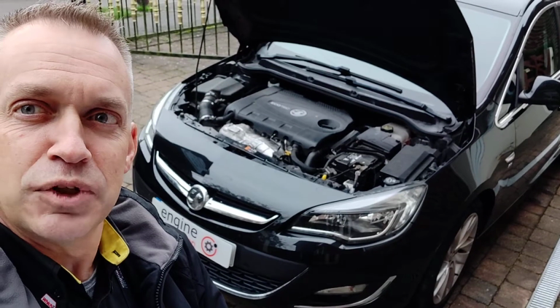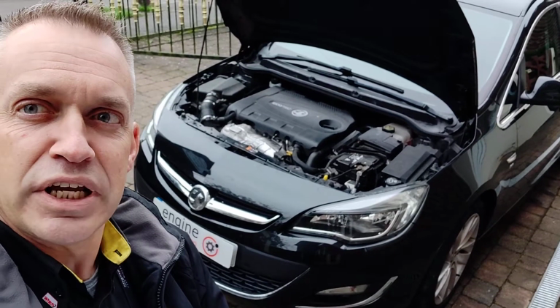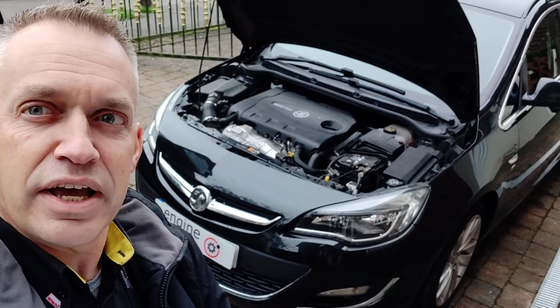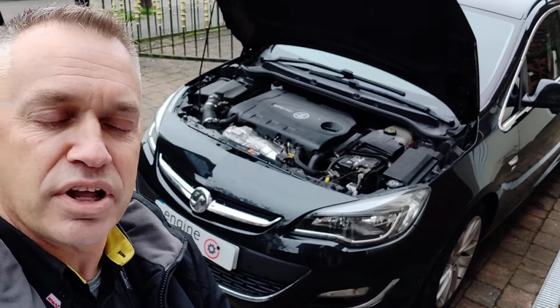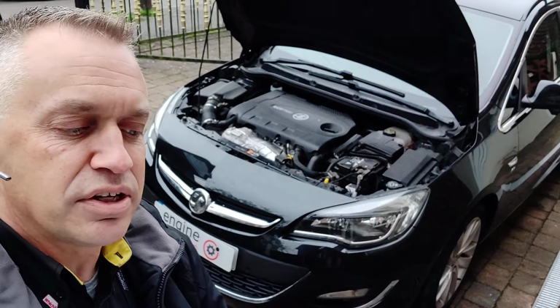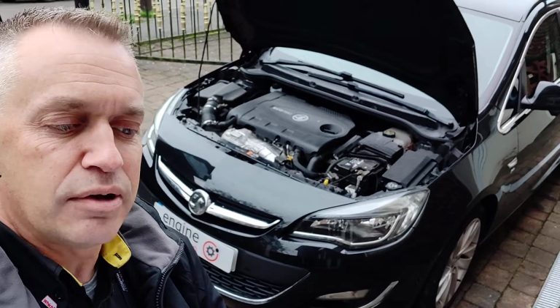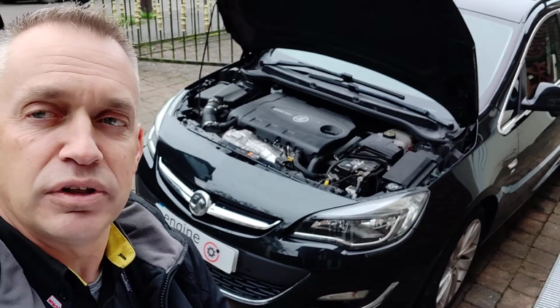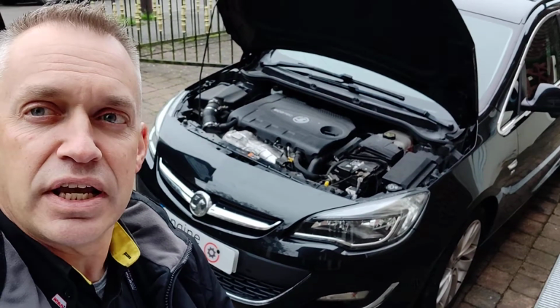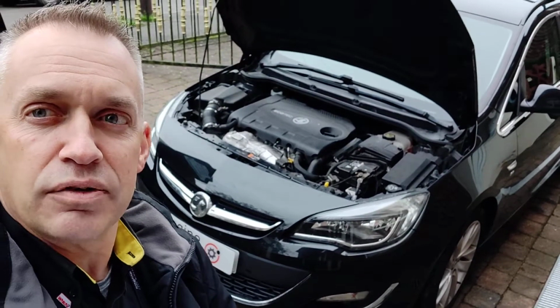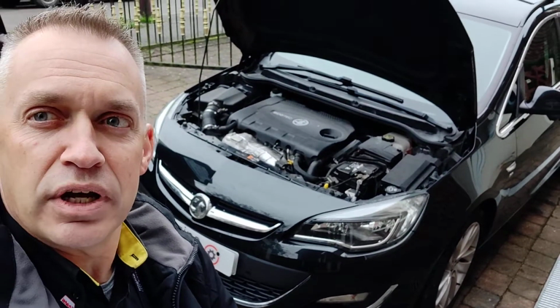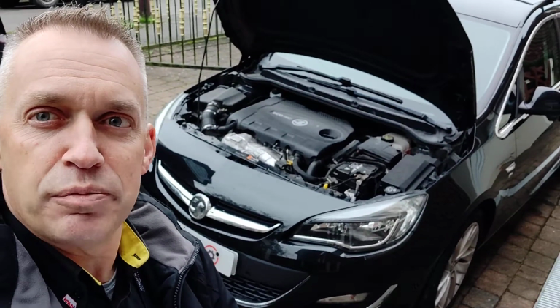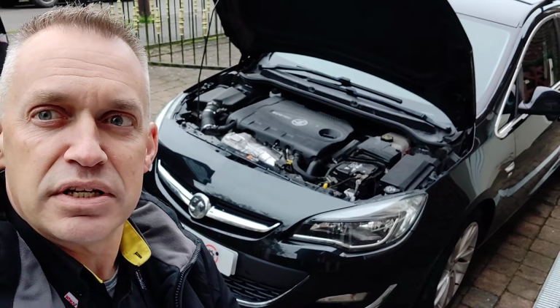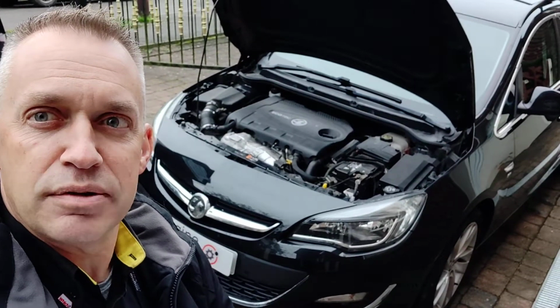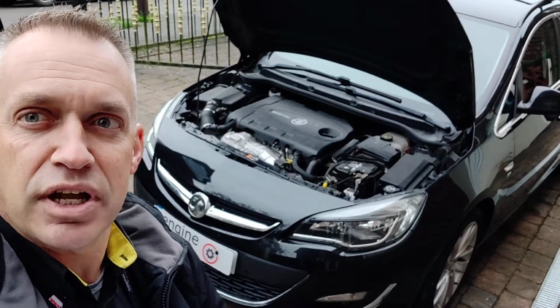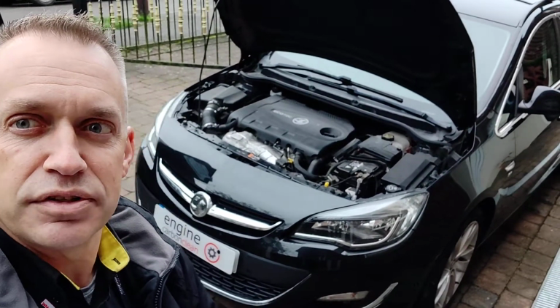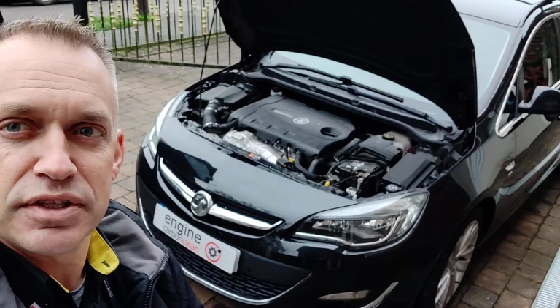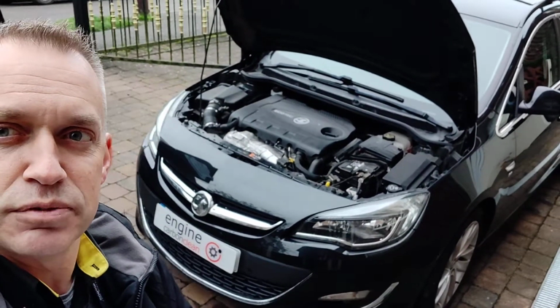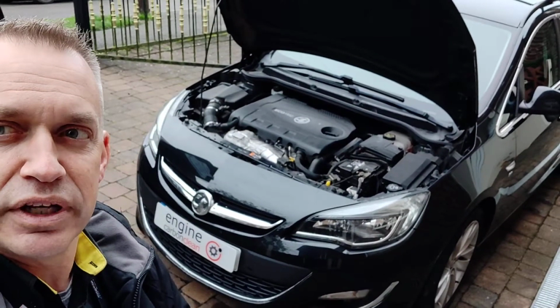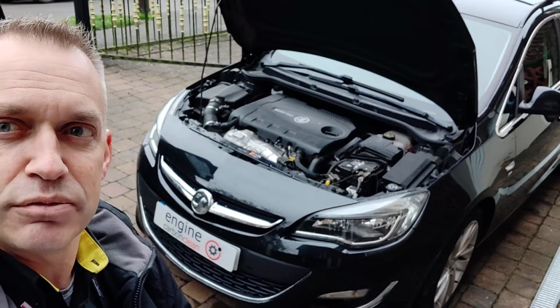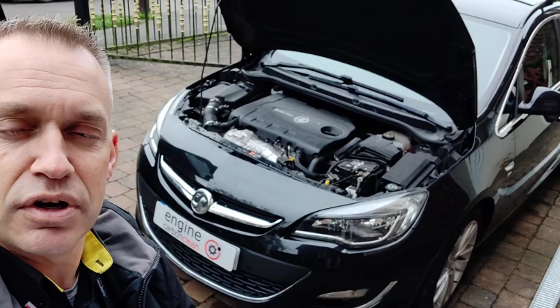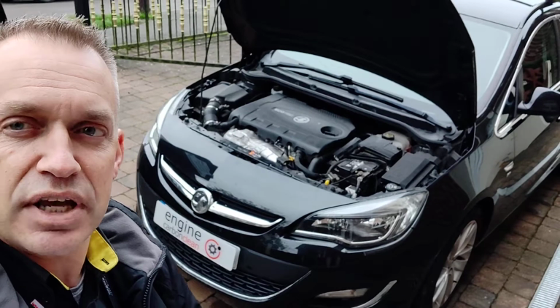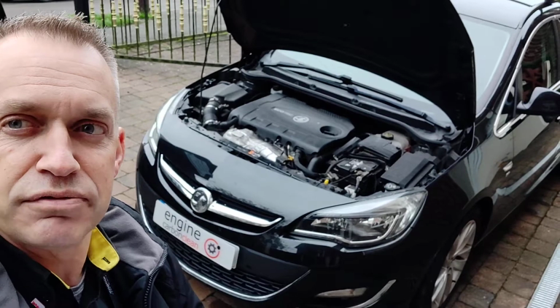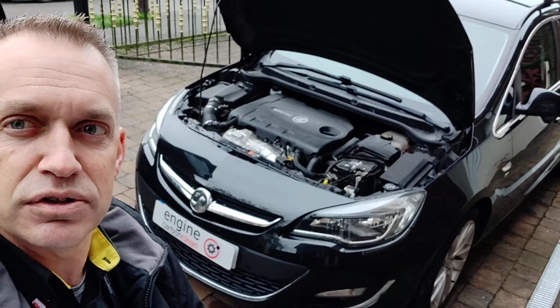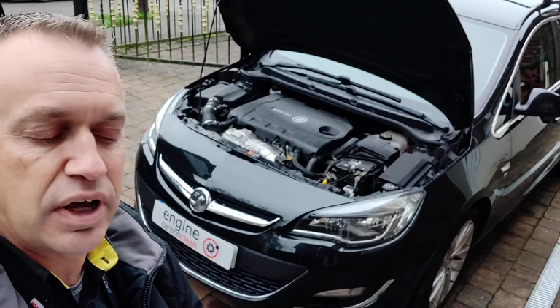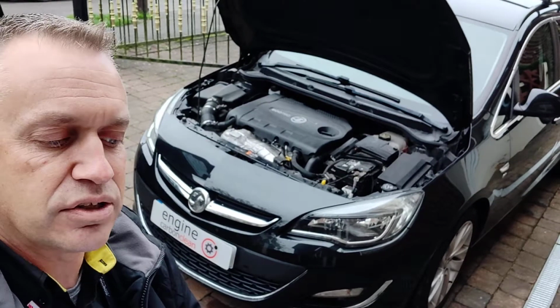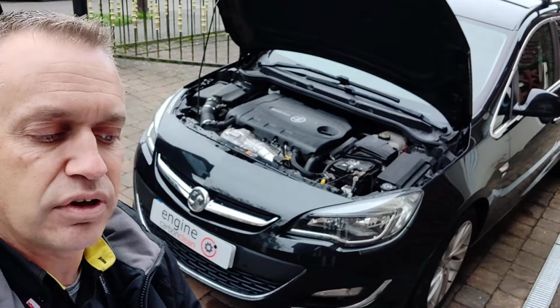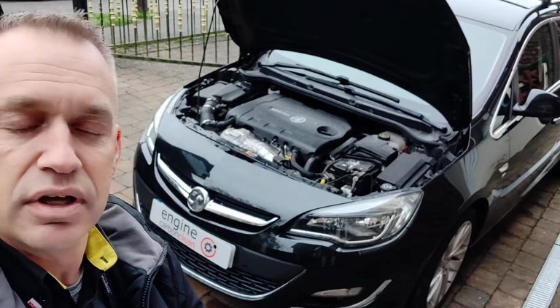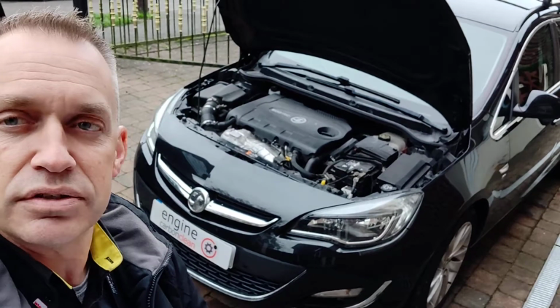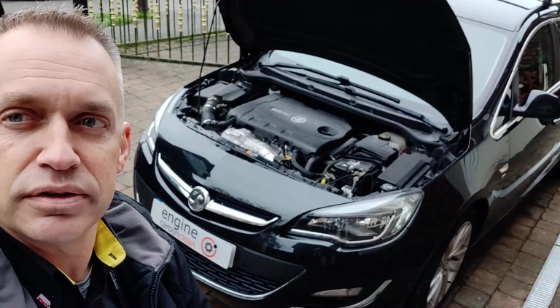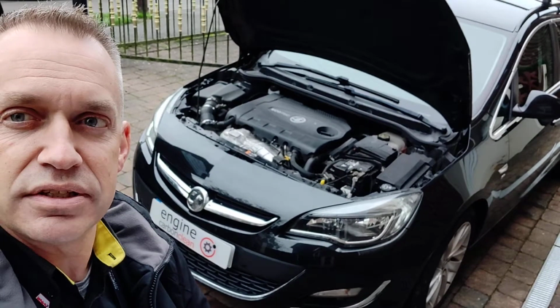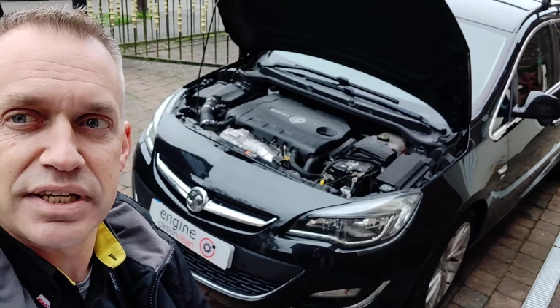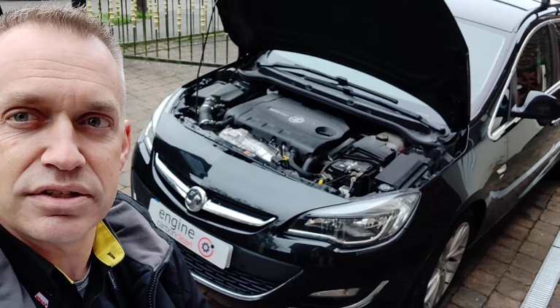Morning, Agent at Engine Carbon Clean. We're up in Tibshel this morning and we've got a Vauxhall Astra 2 litre diesel.